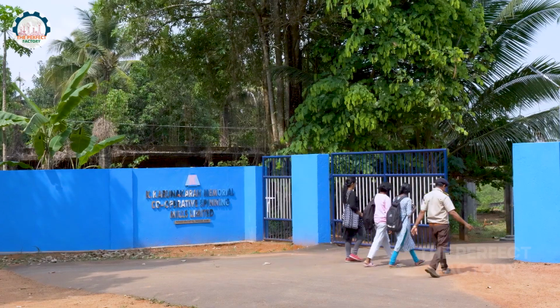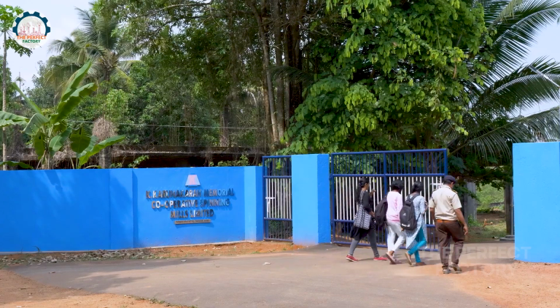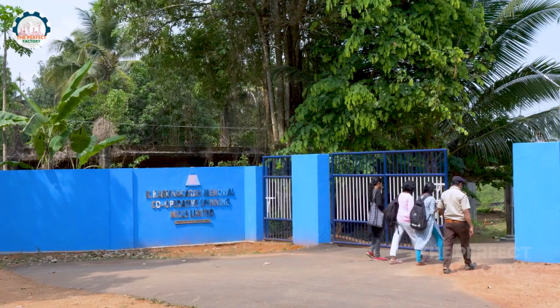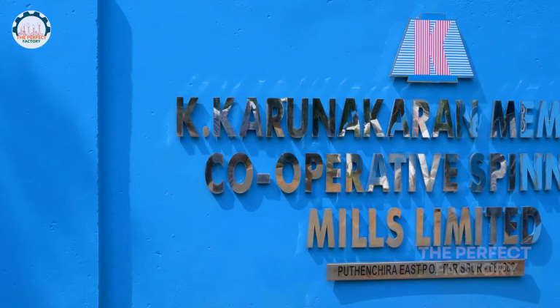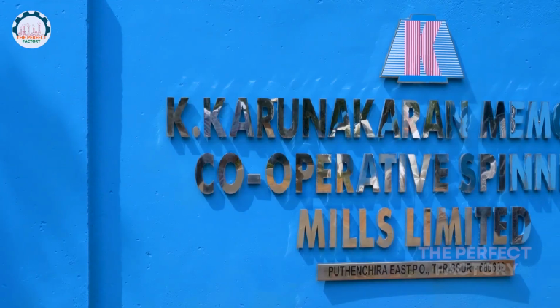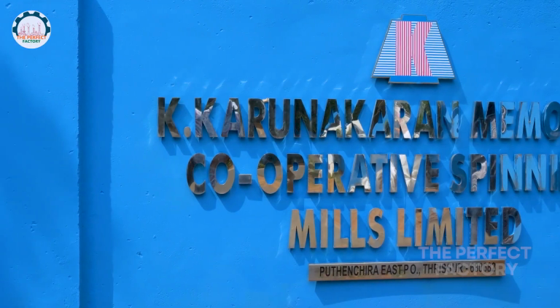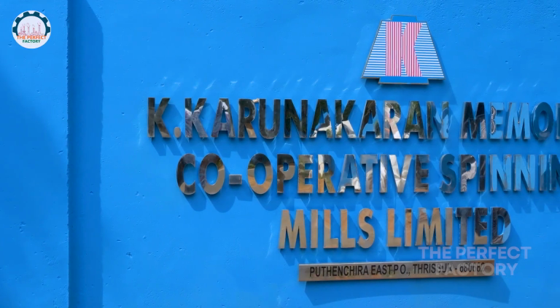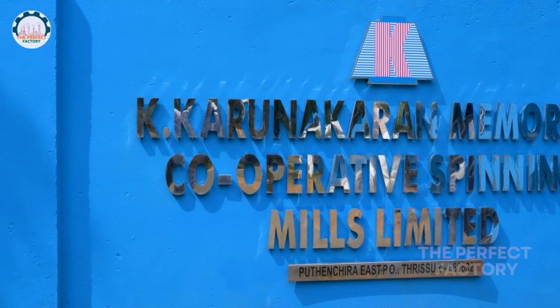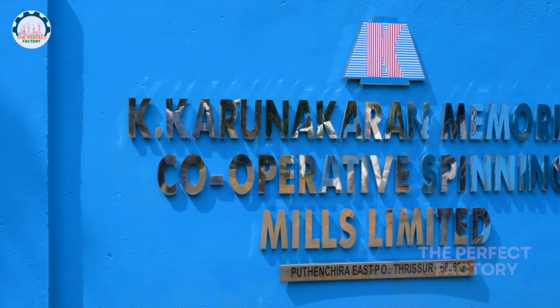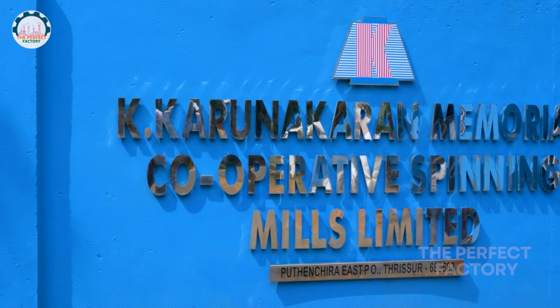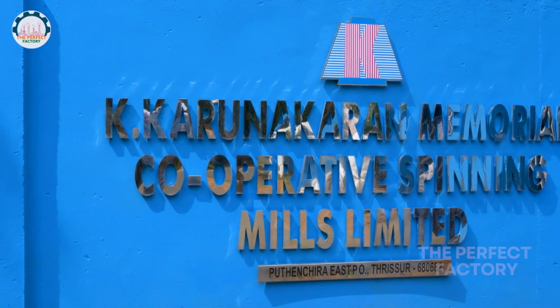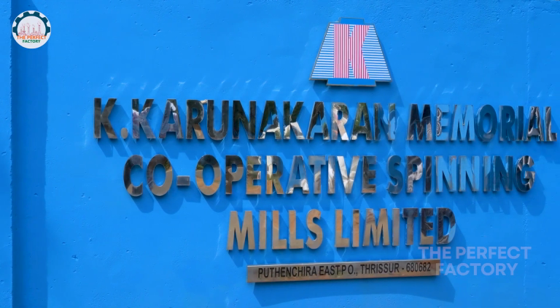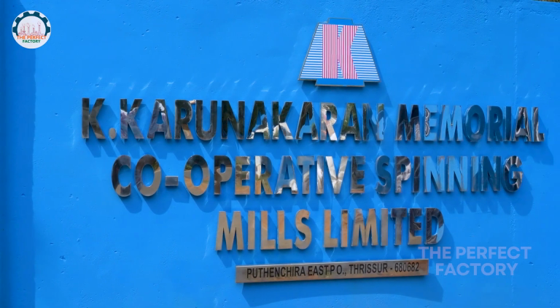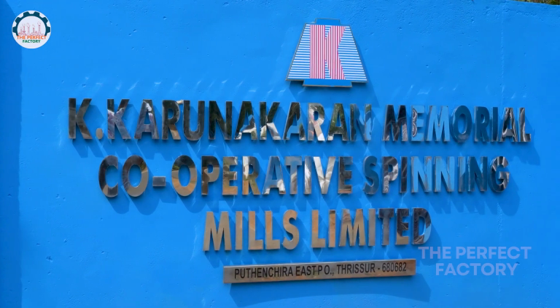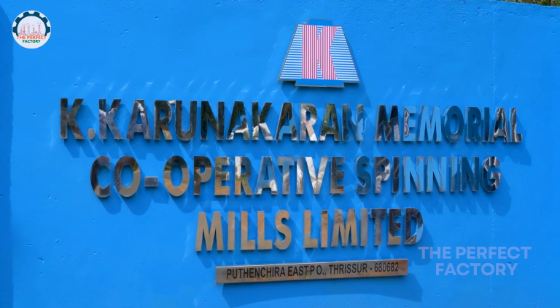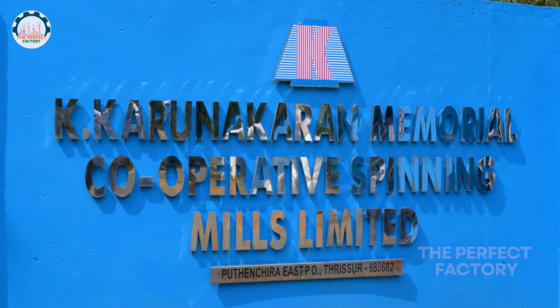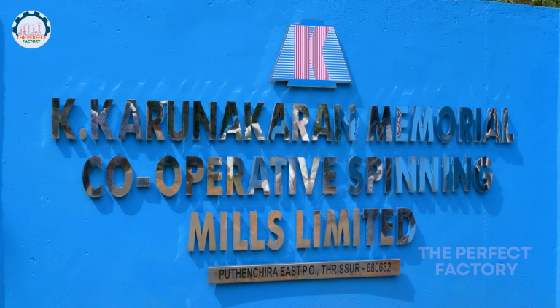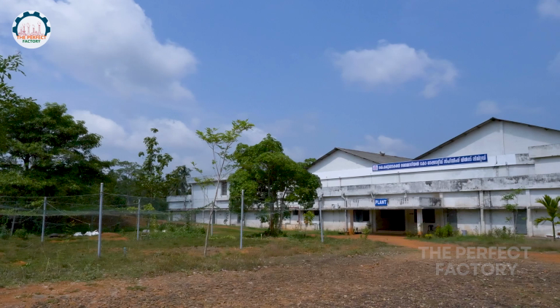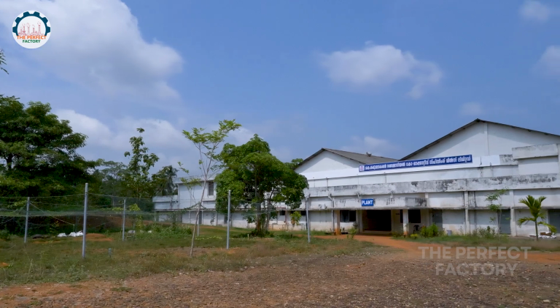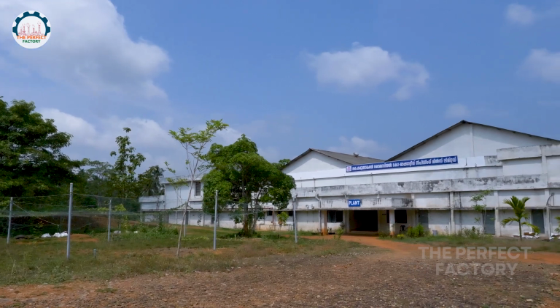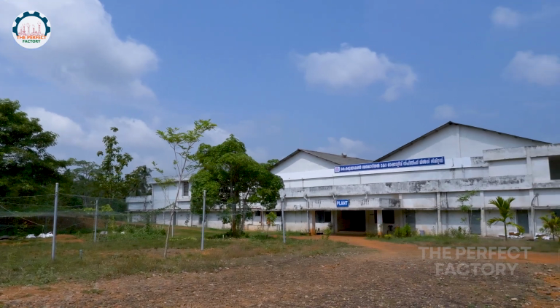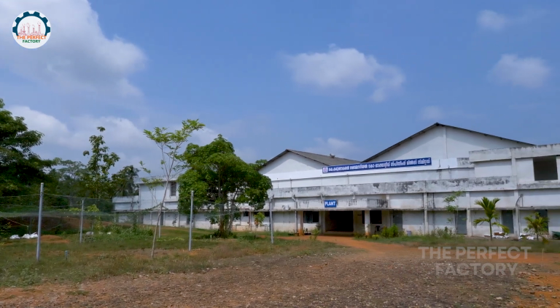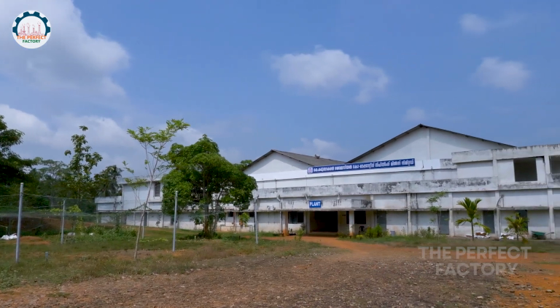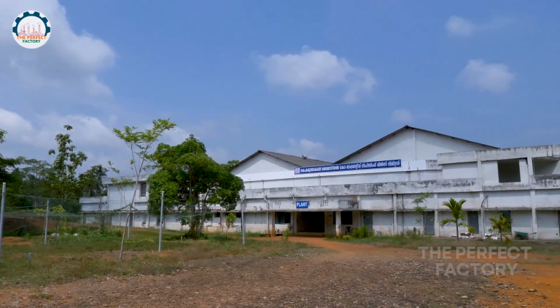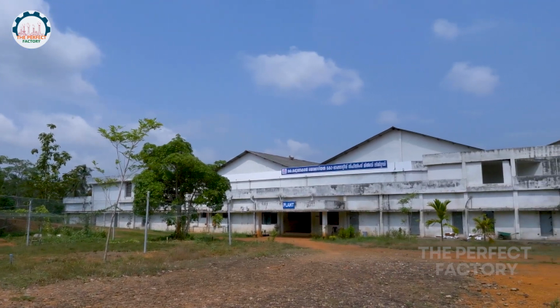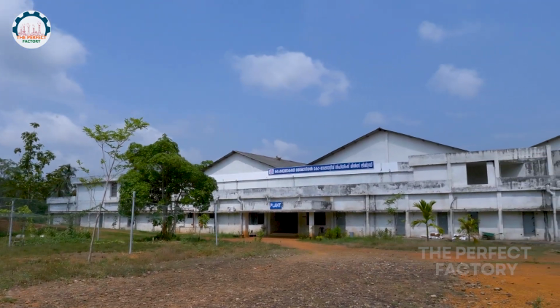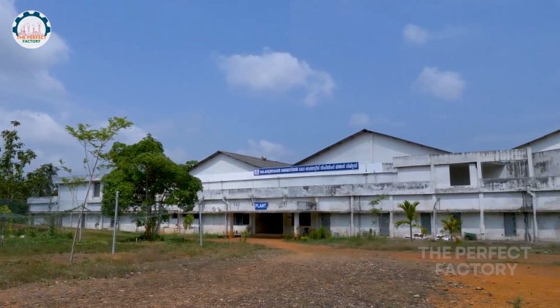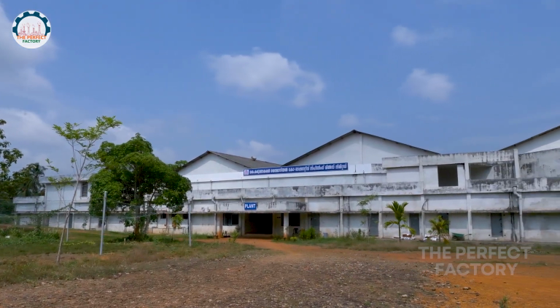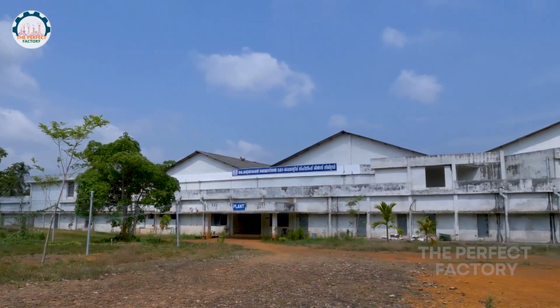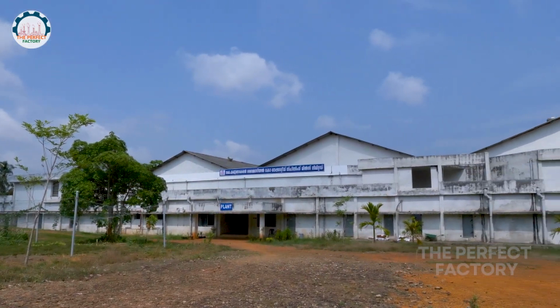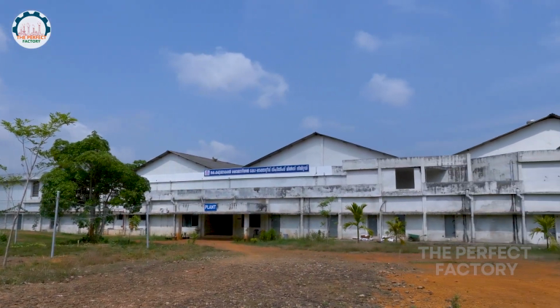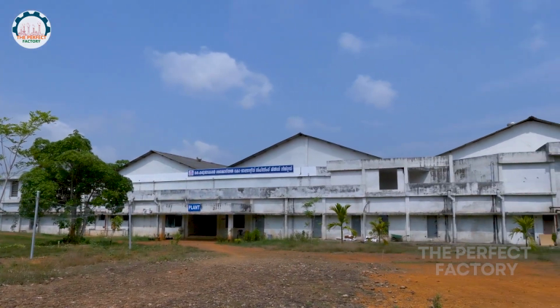Karunakaran Memorial Spinning Mill is a fully automated facility situated in the Pavanchira Panchayat of Trisor District.